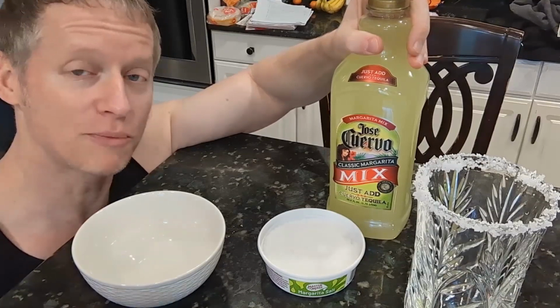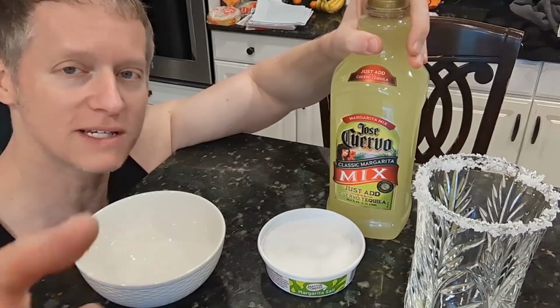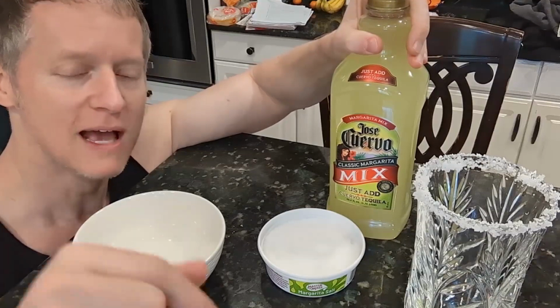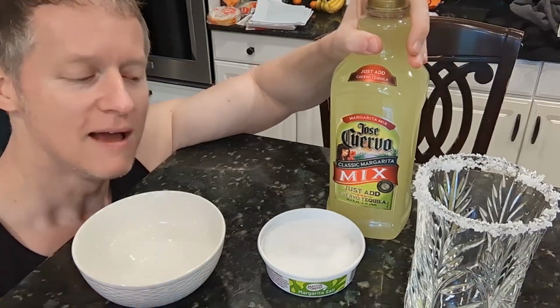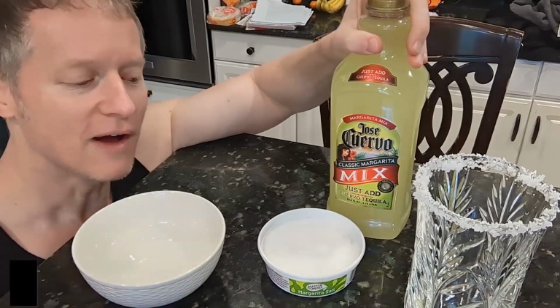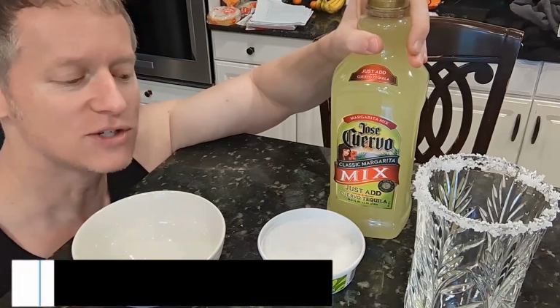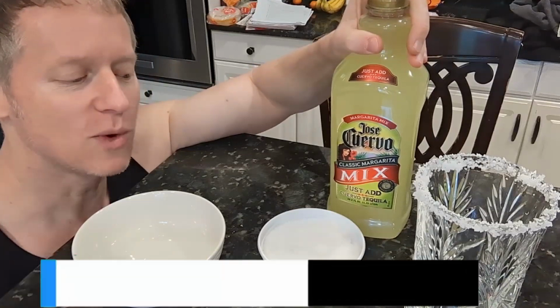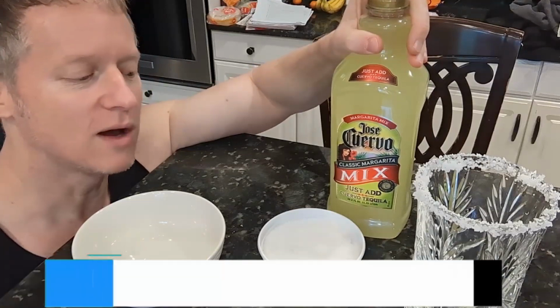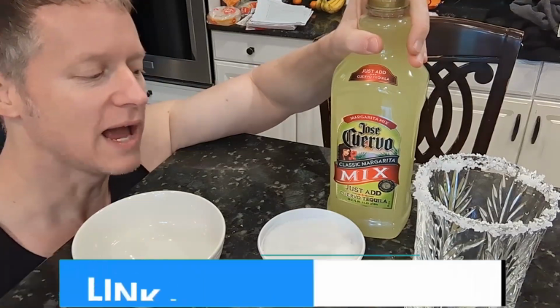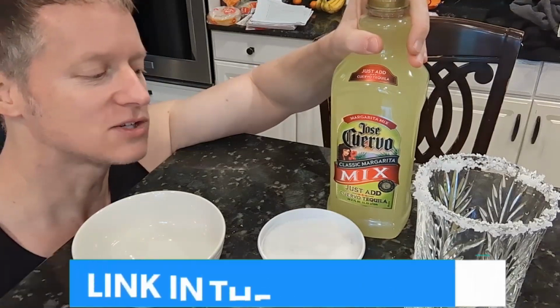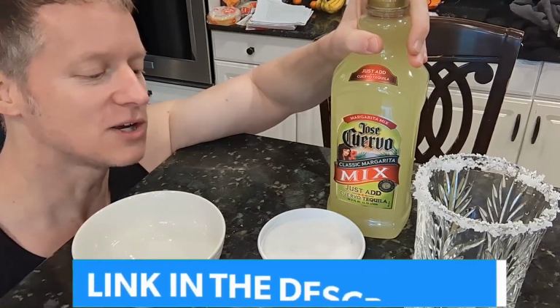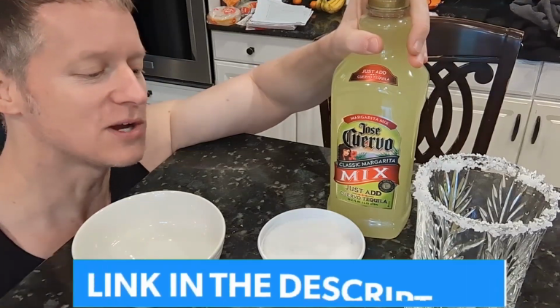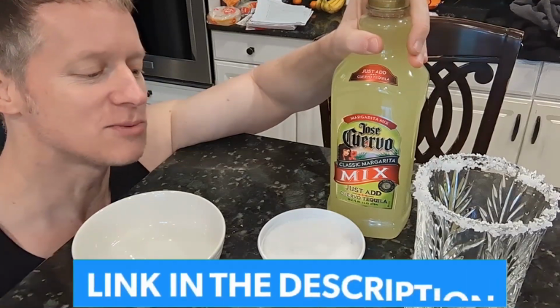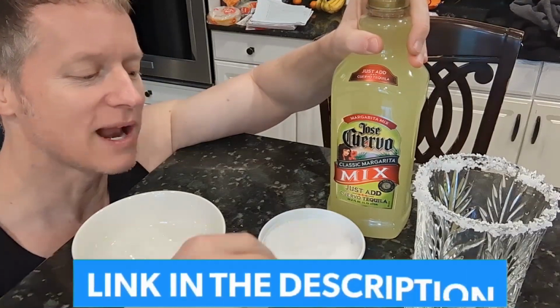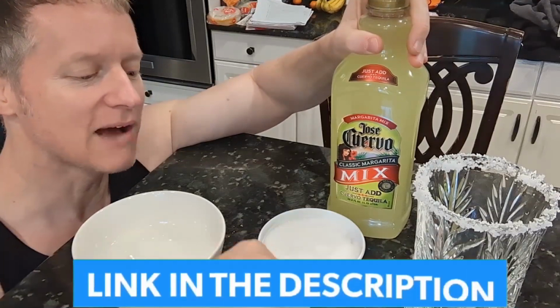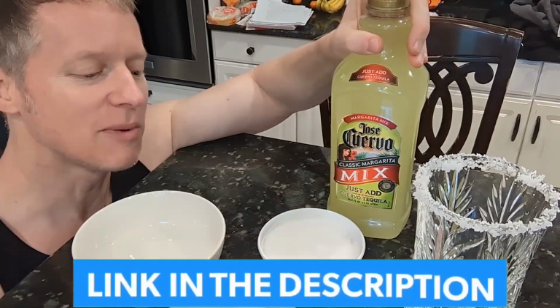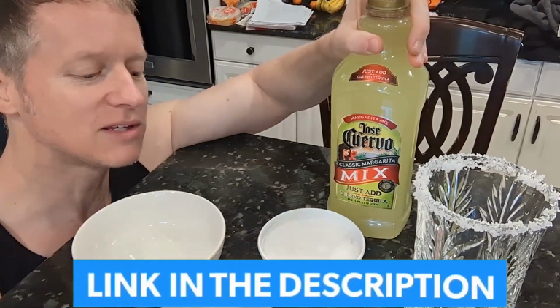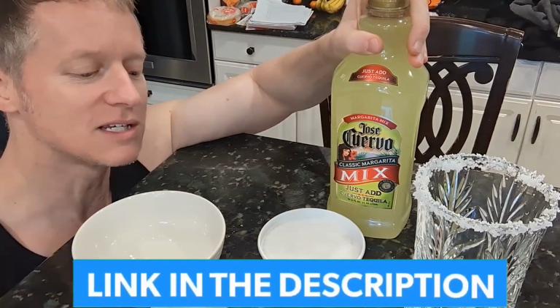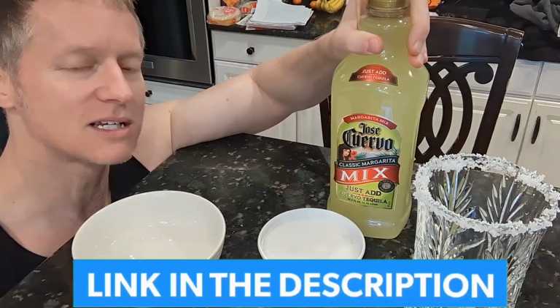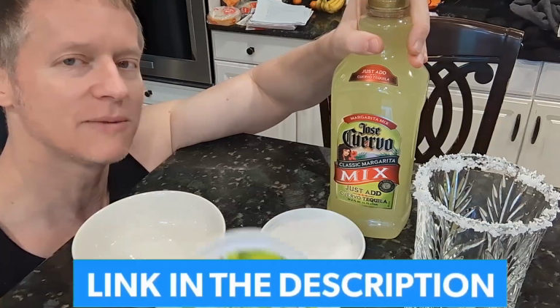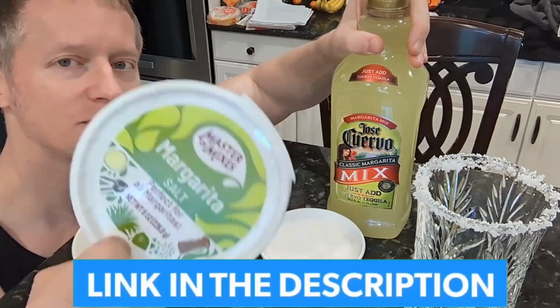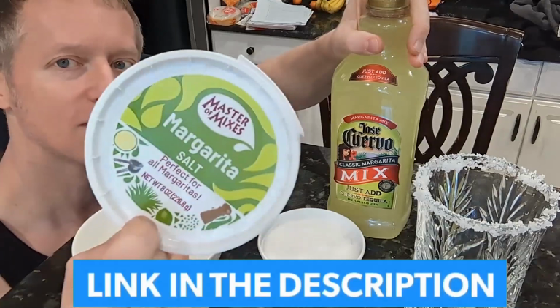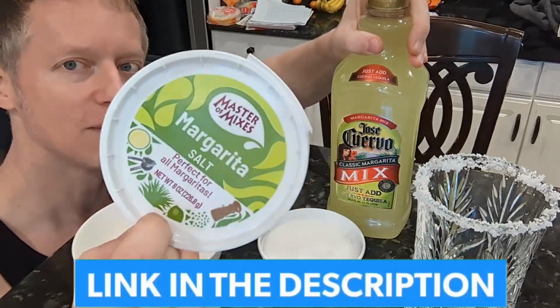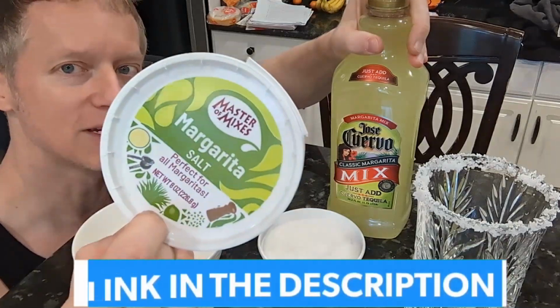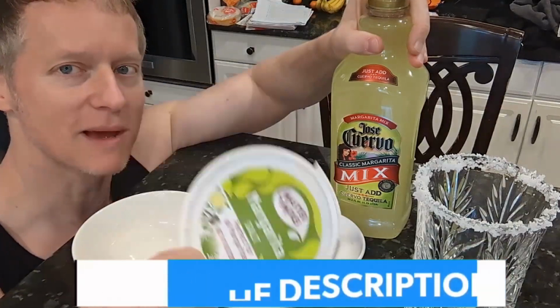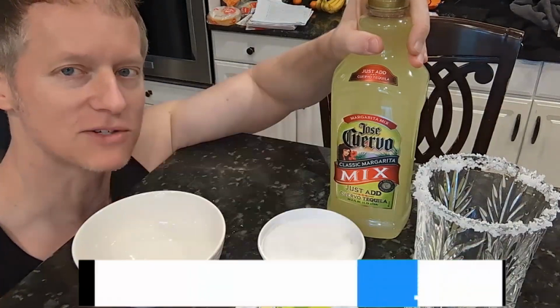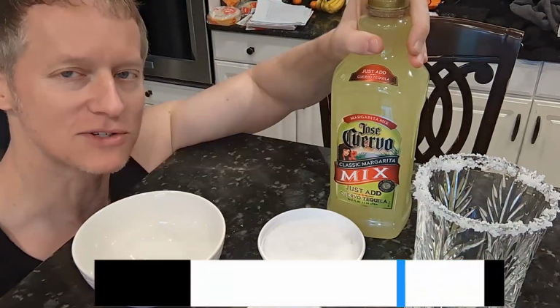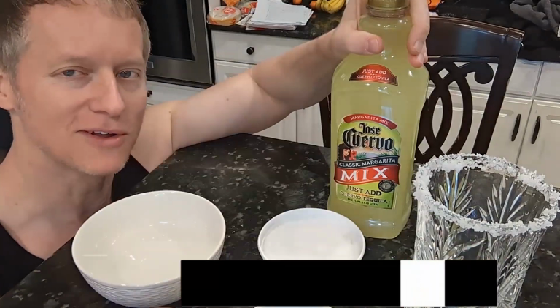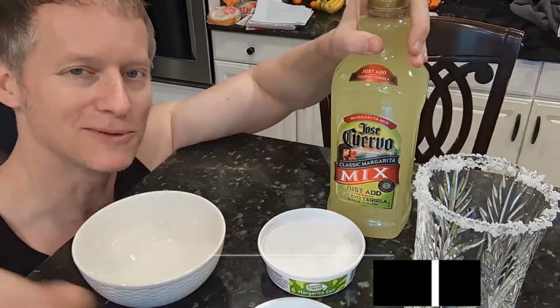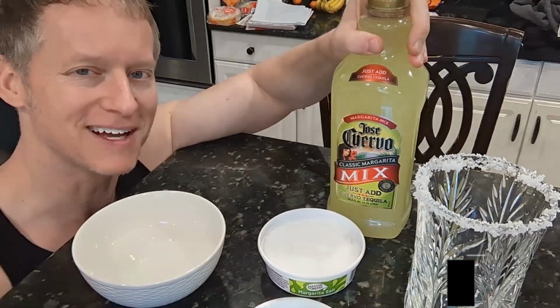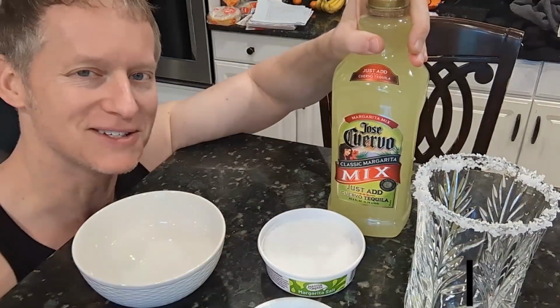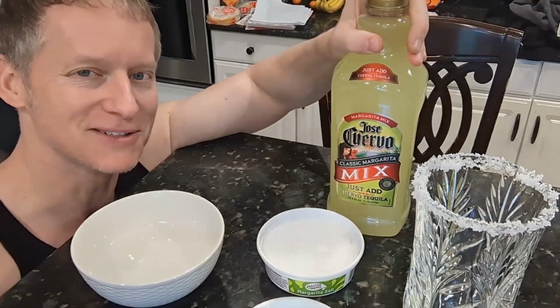Hope this finds you well and answers any questions you might have about this Mix Master salt. We'll talk to you soon.